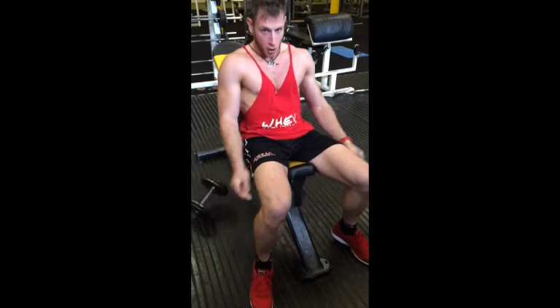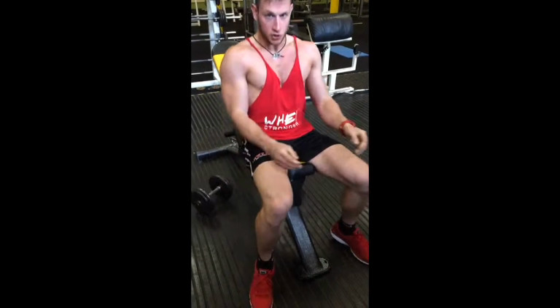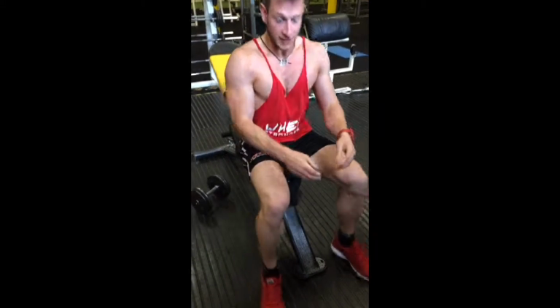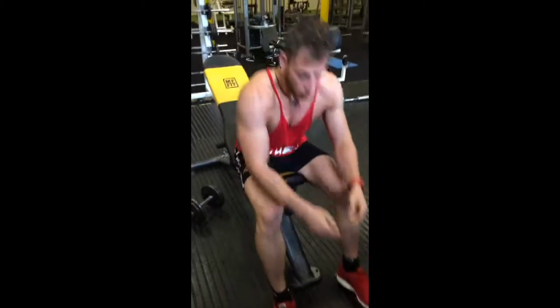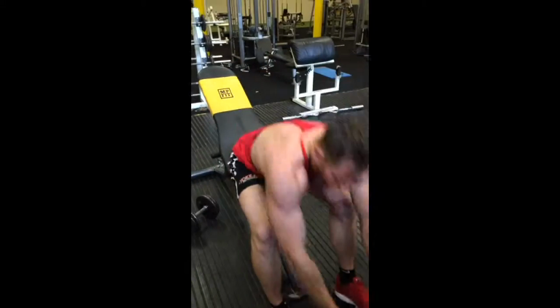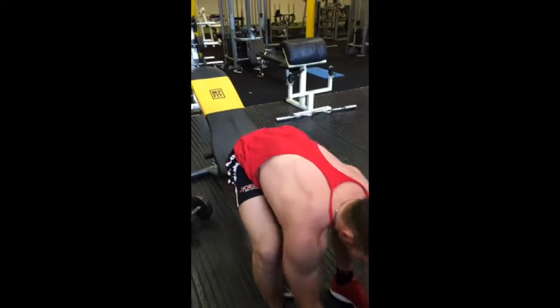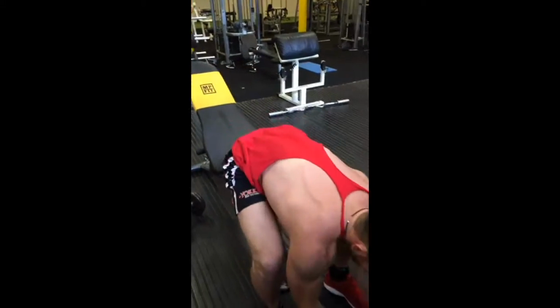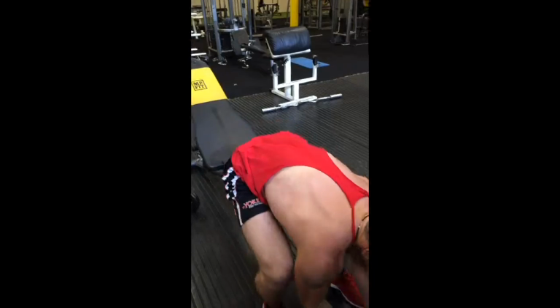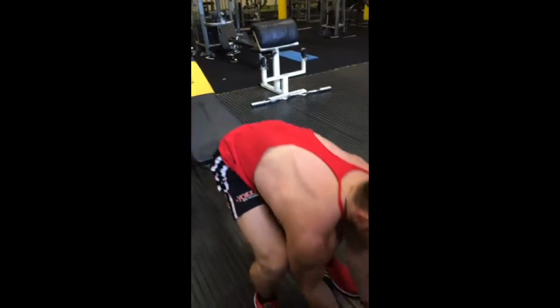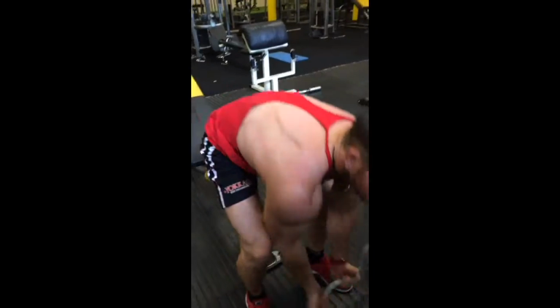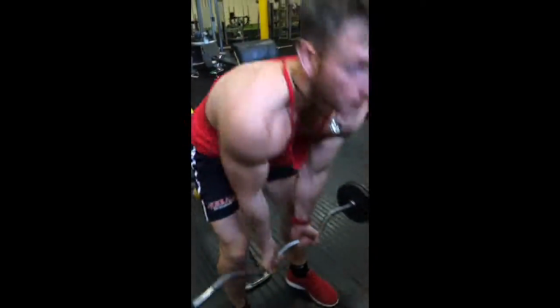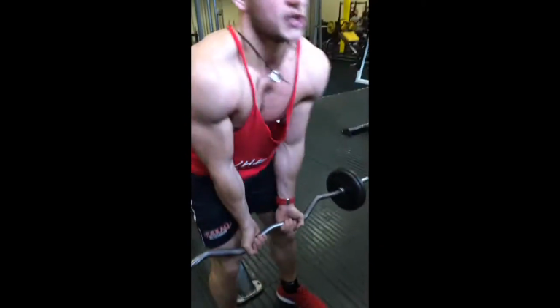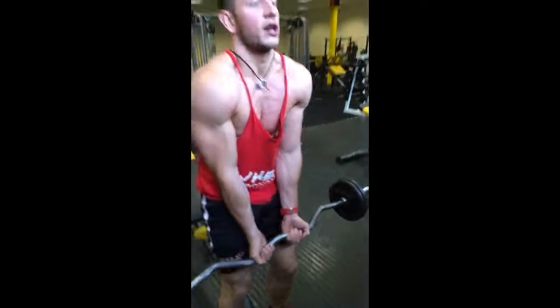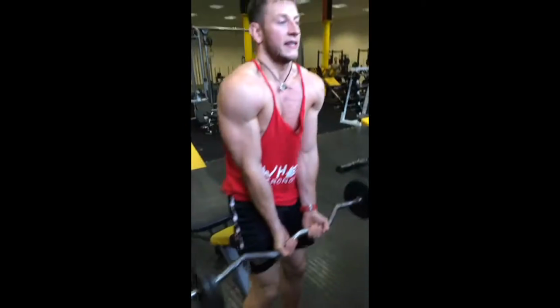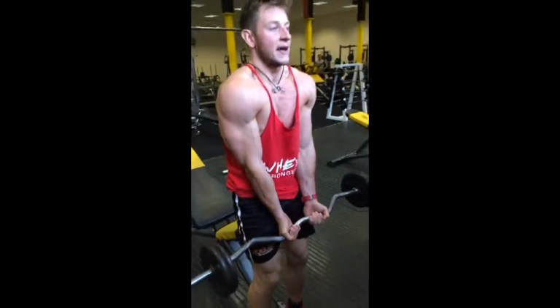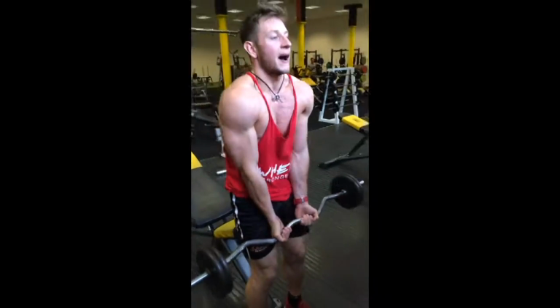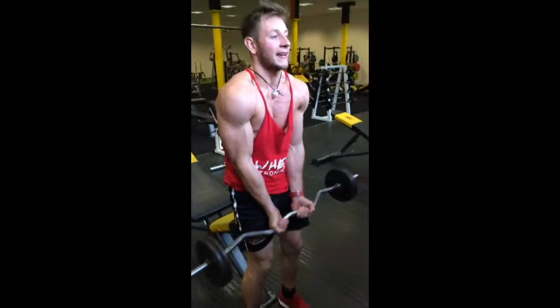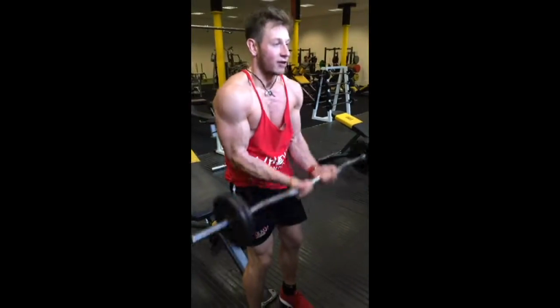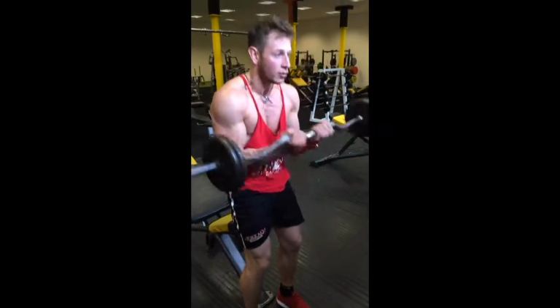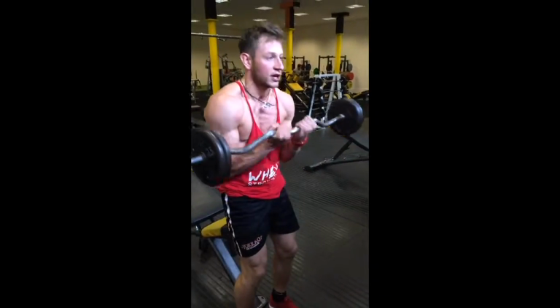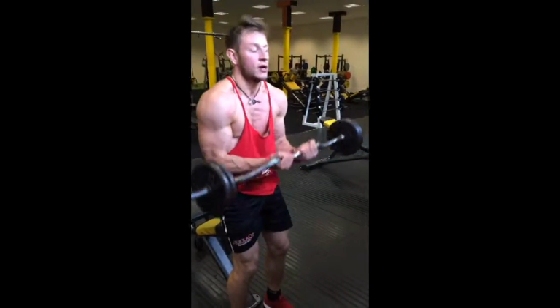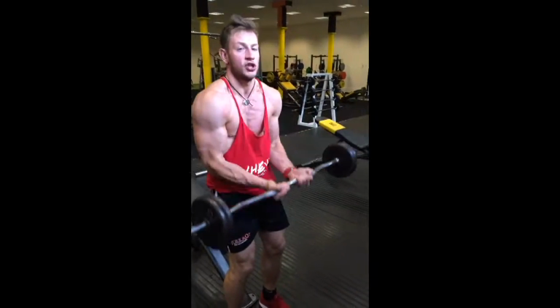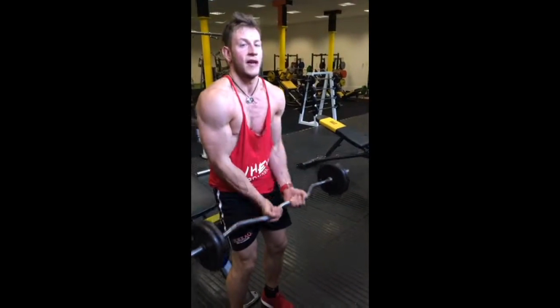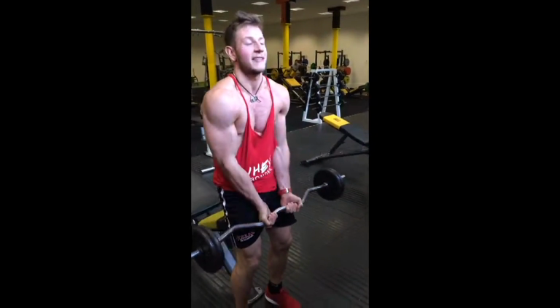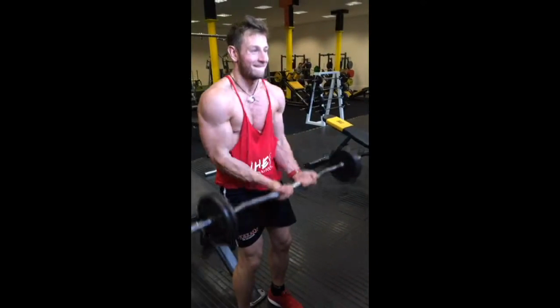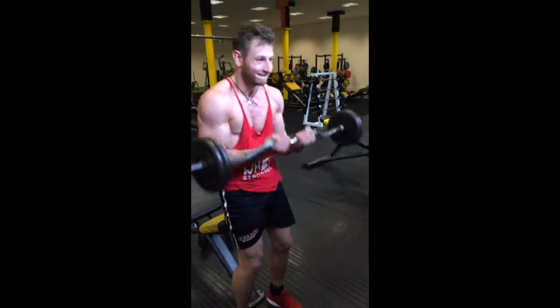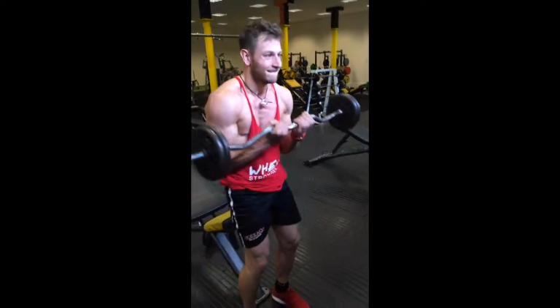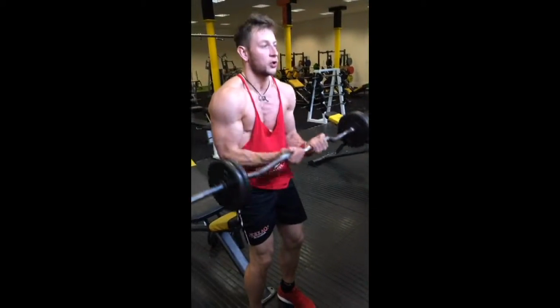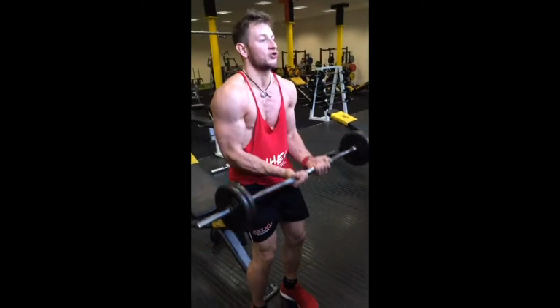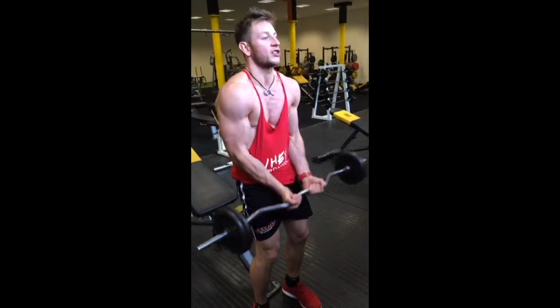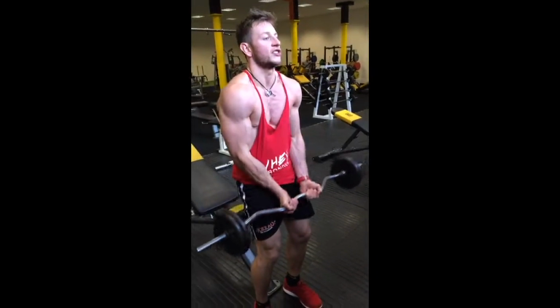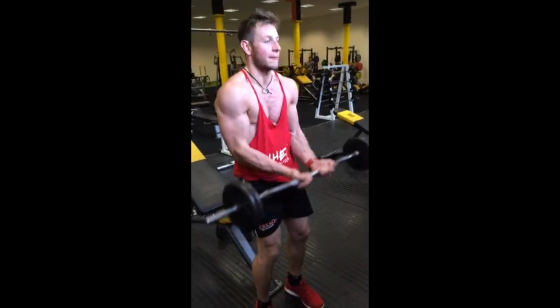Straight to close grip preacher curl — knees in, head back, elbows at waist. Really stretching those arms.